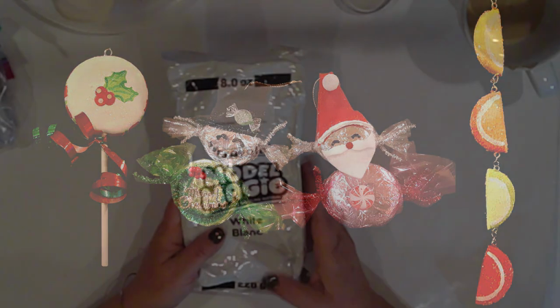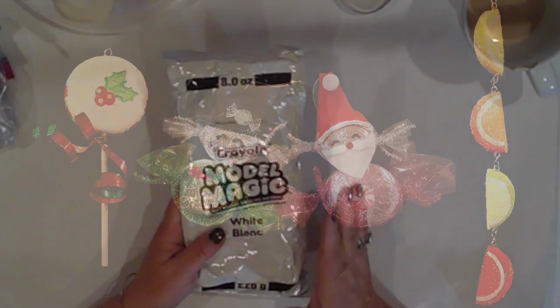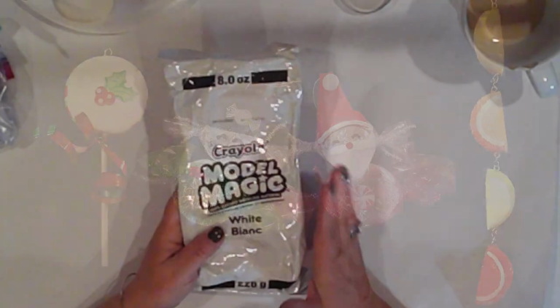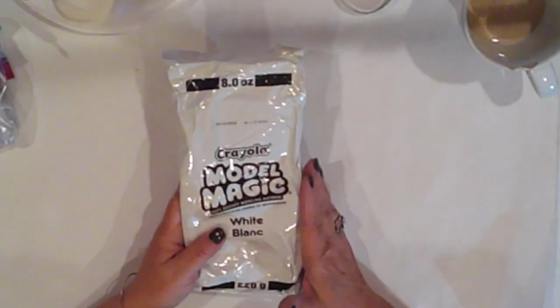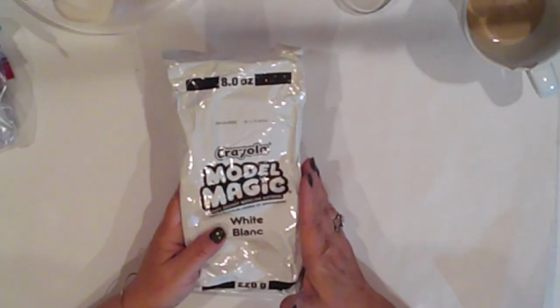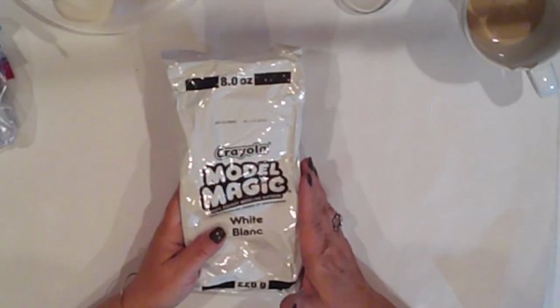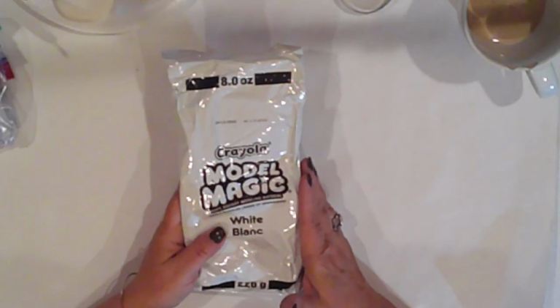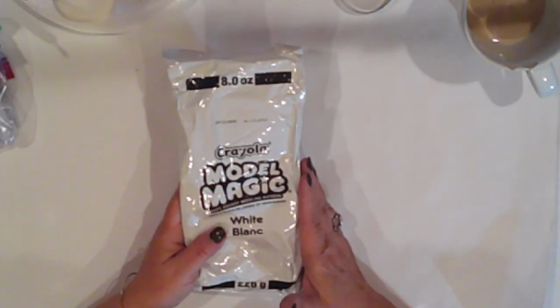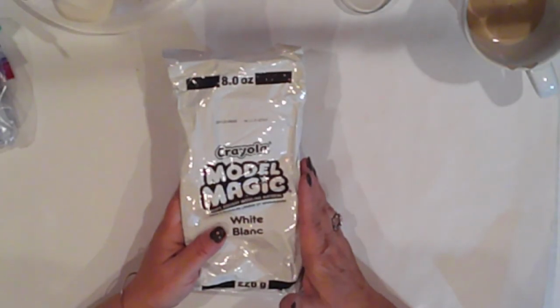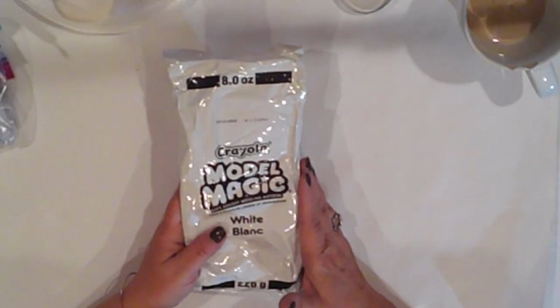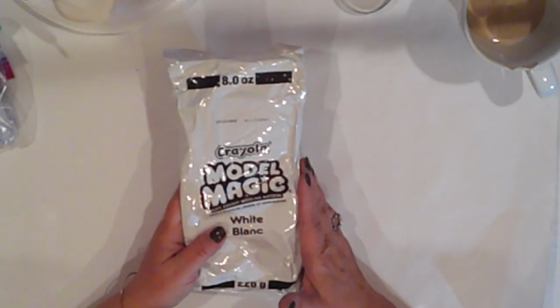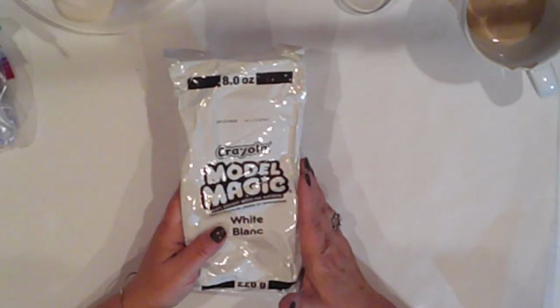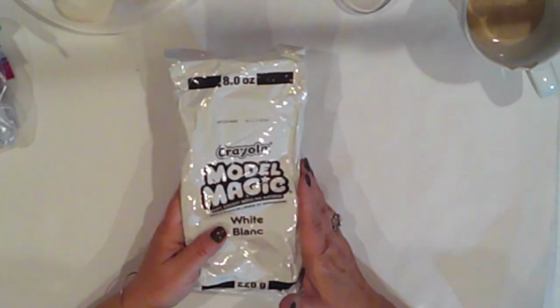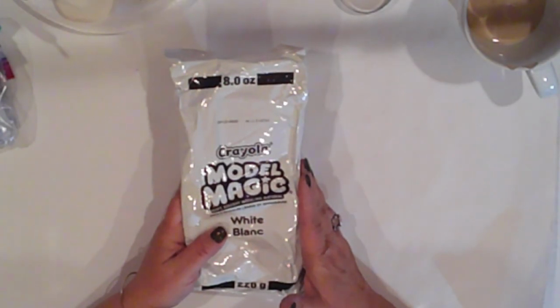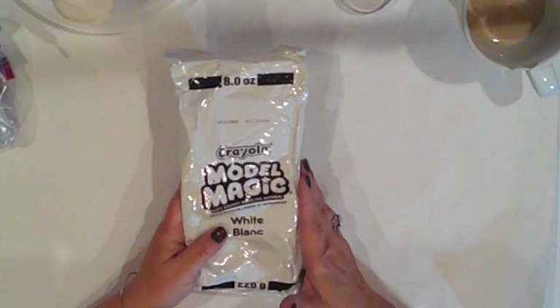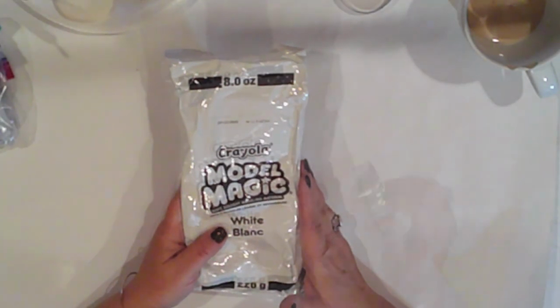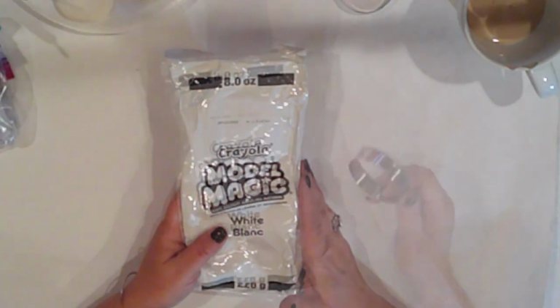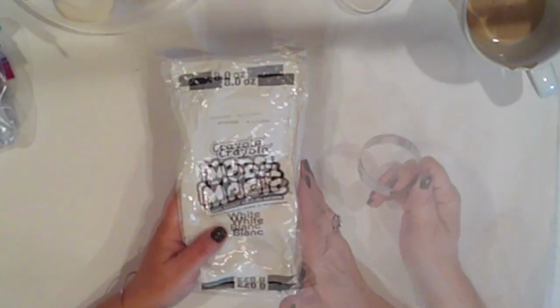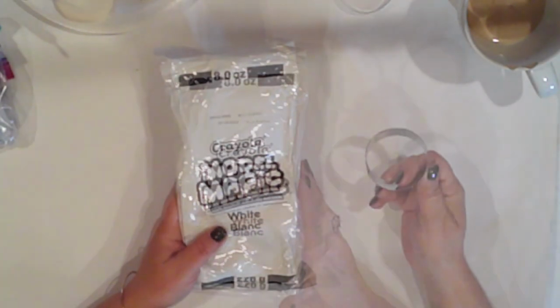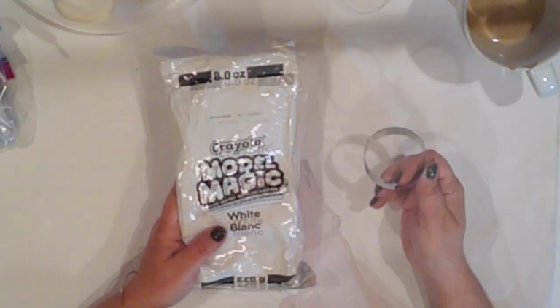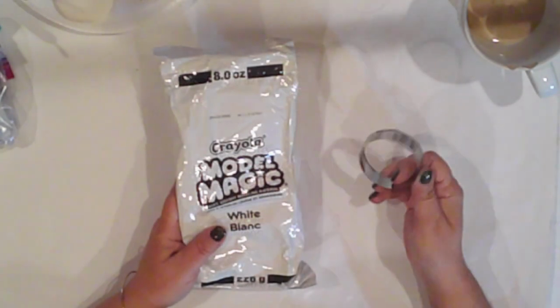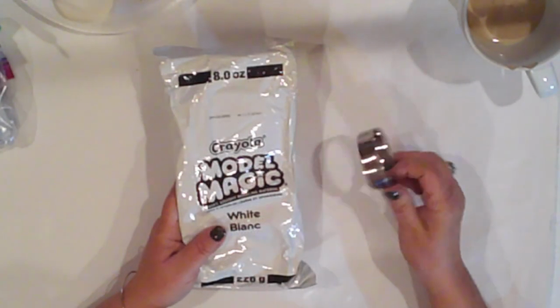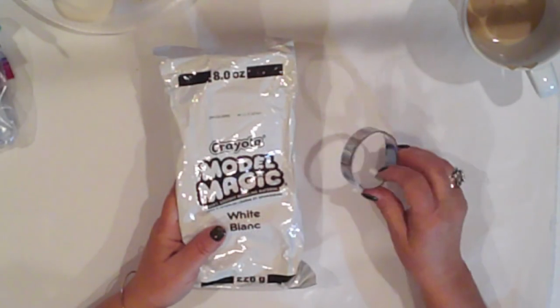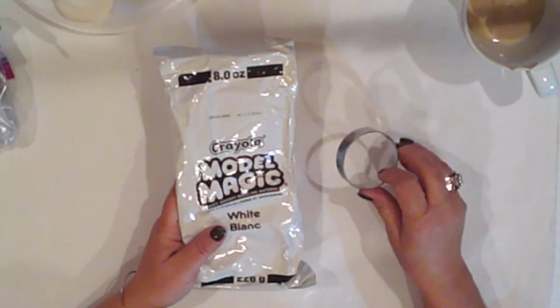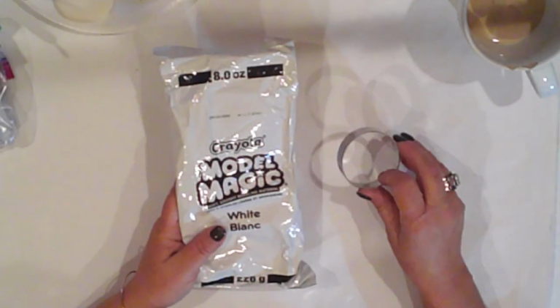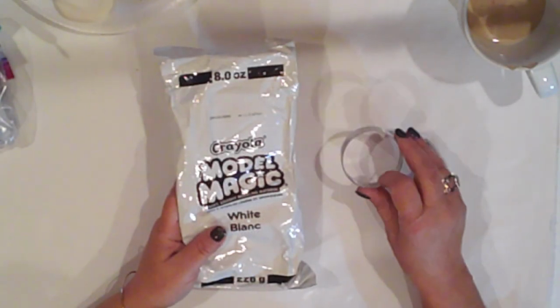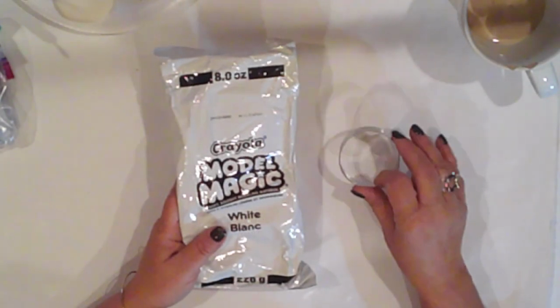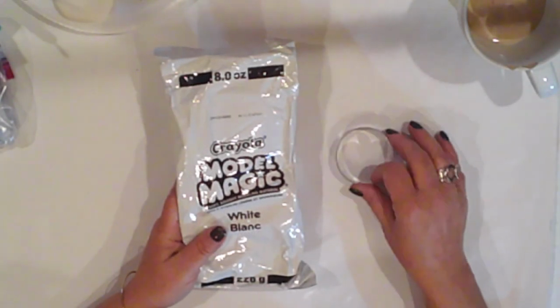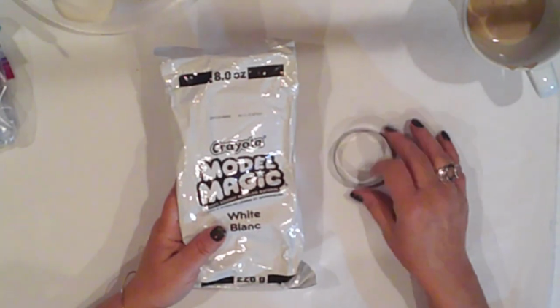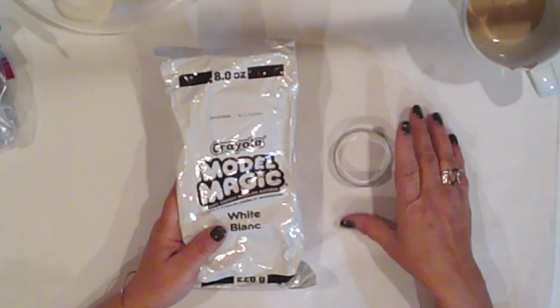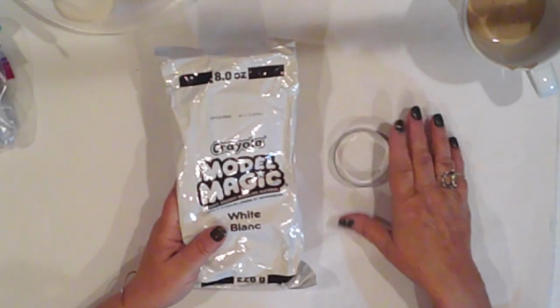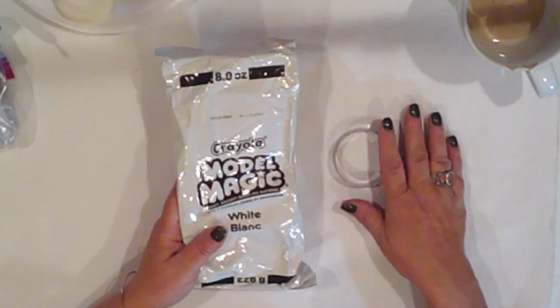I'm using model magic for all these projects today and this round cookie cutter.